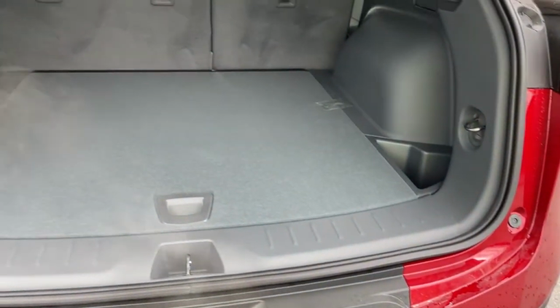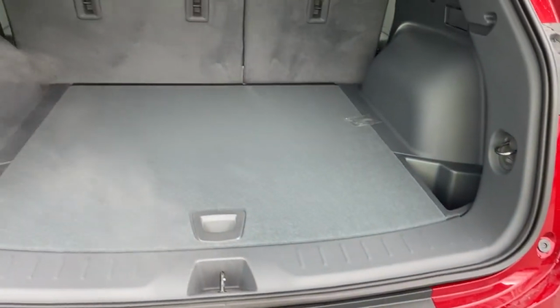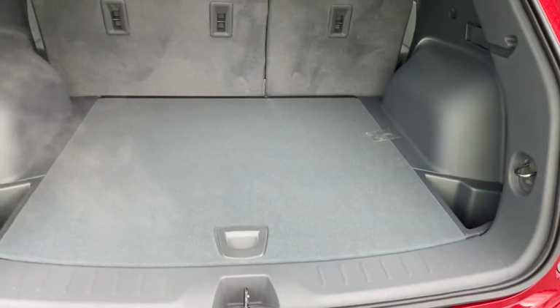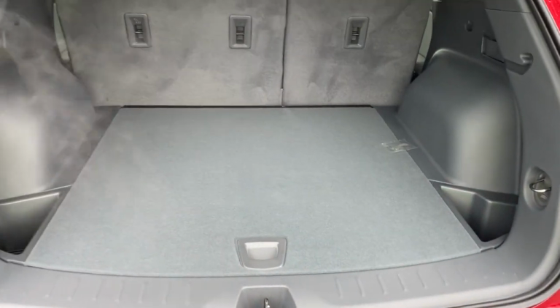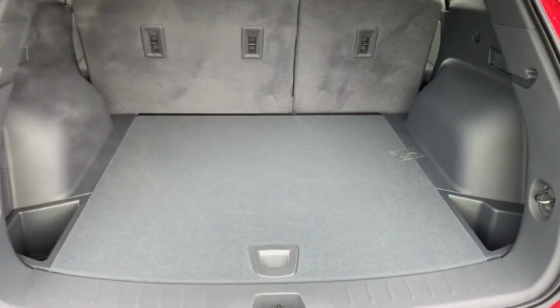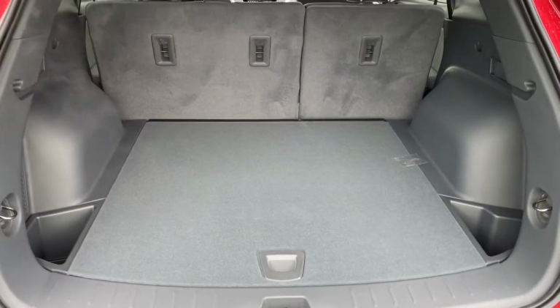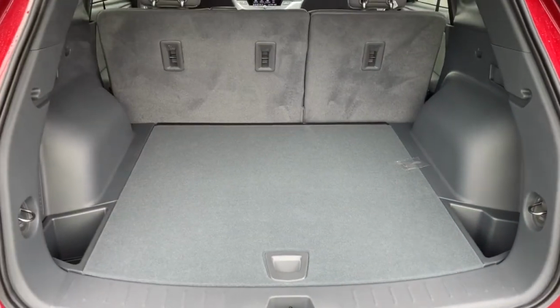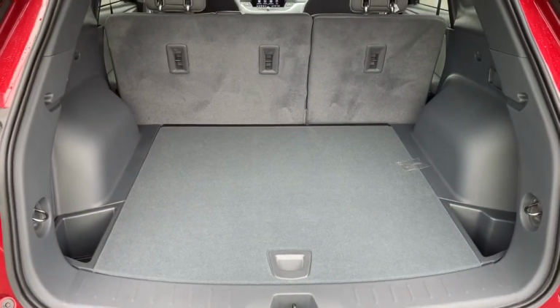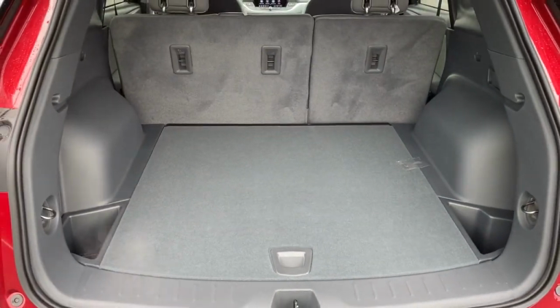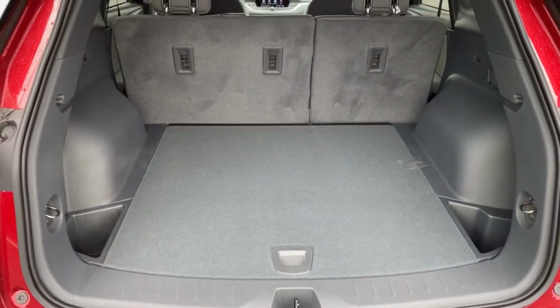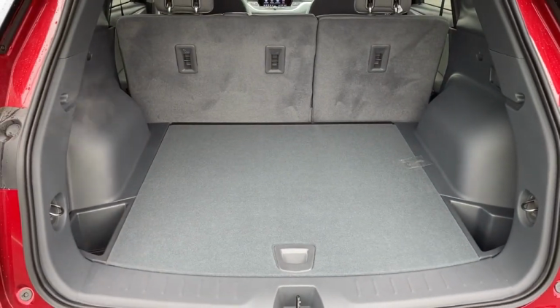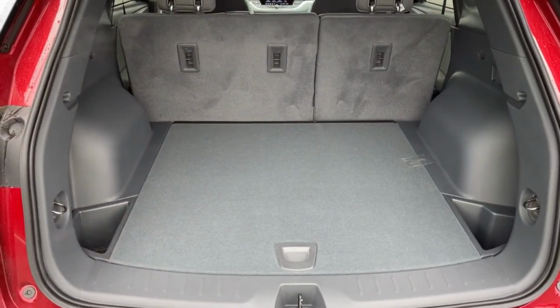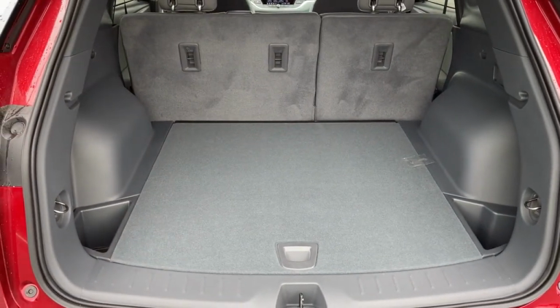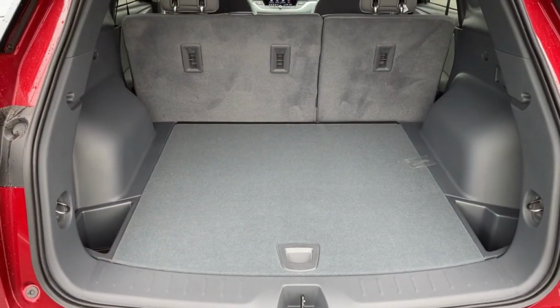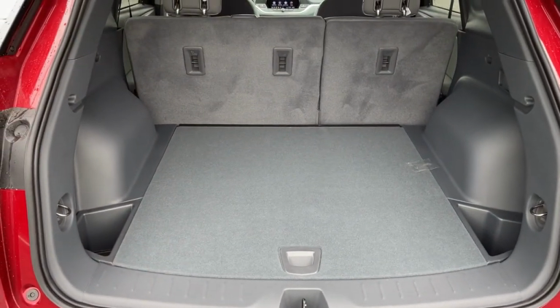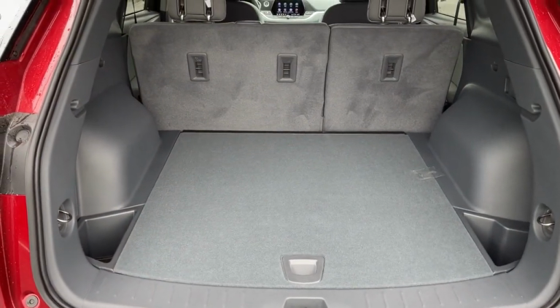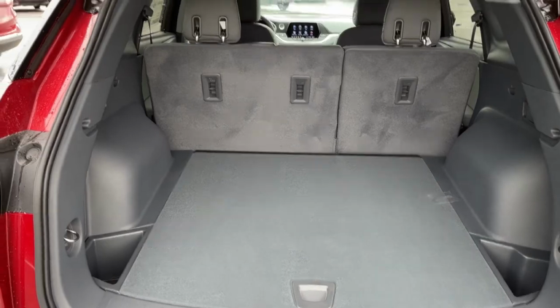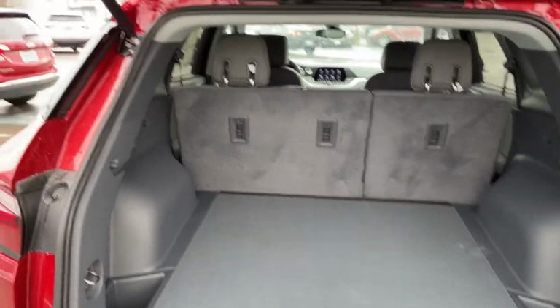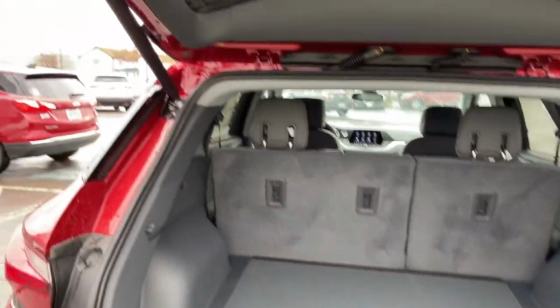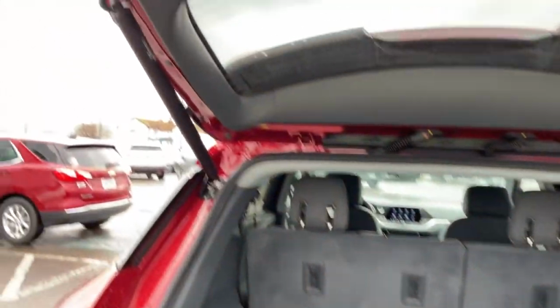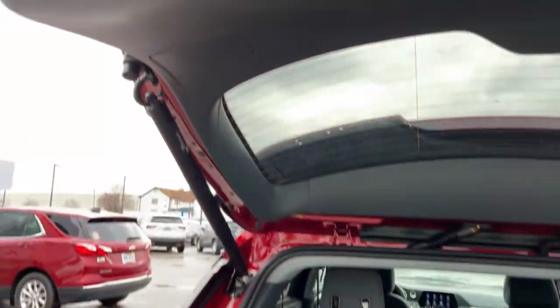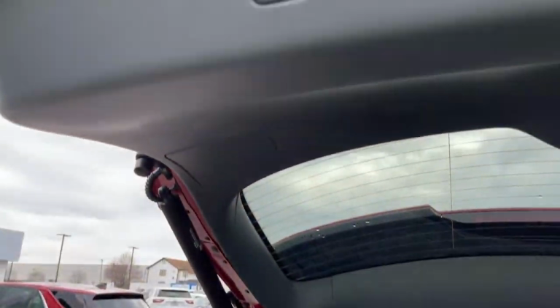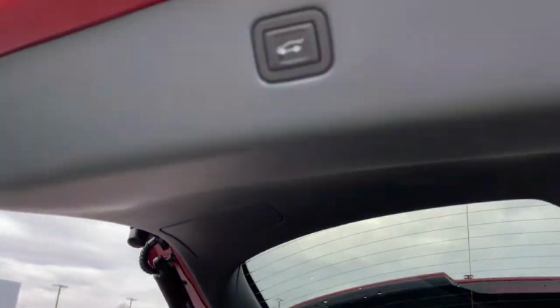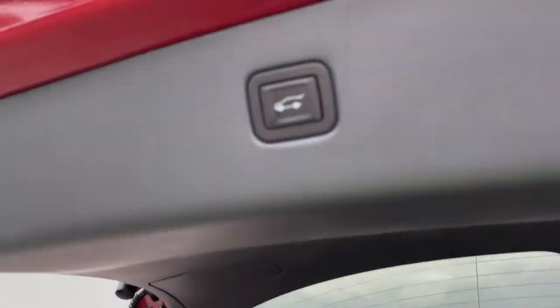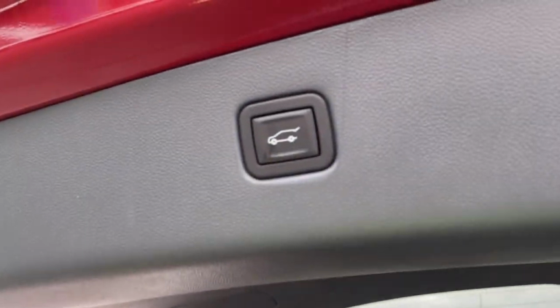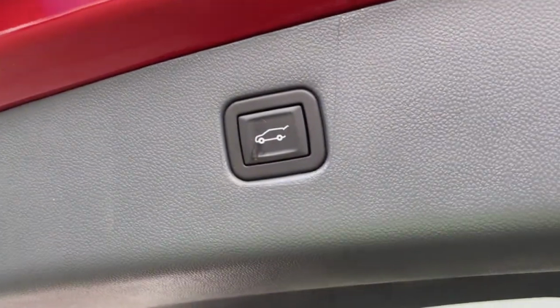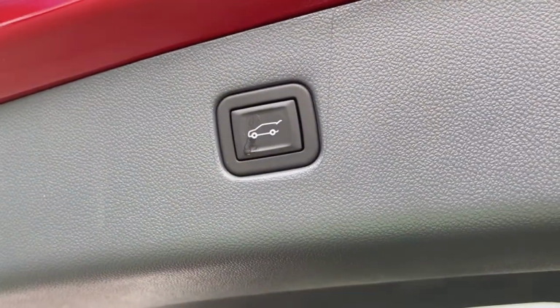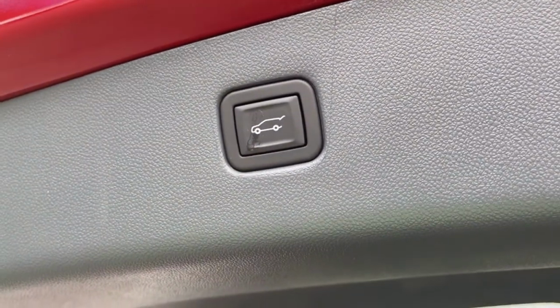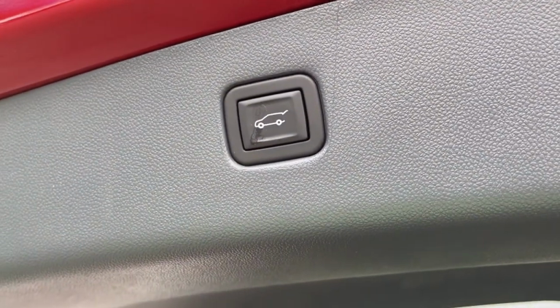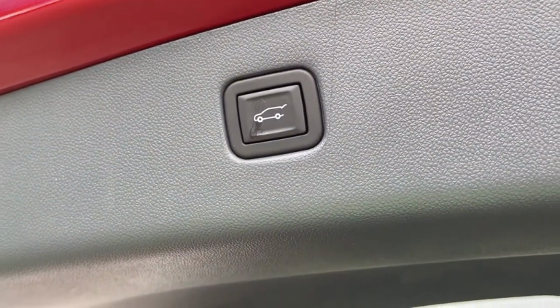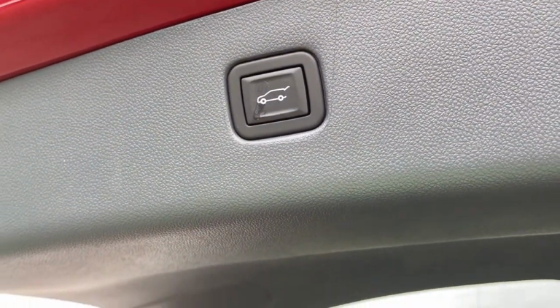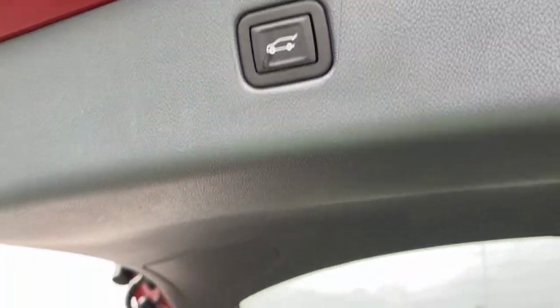Bluetooth connection, aluminum wheels, multi-zone AC, power driver's seat.